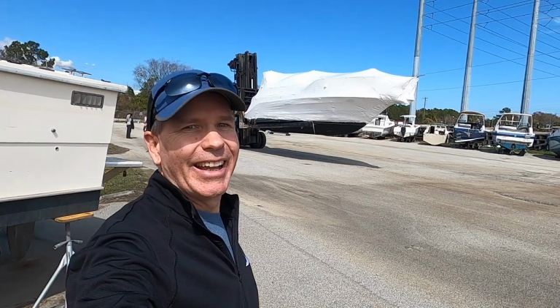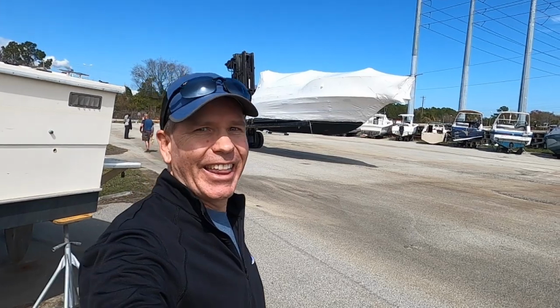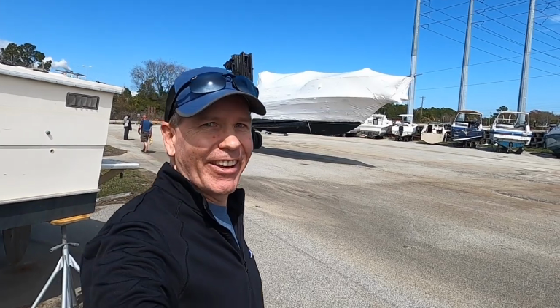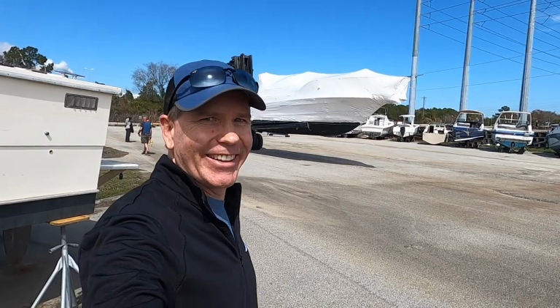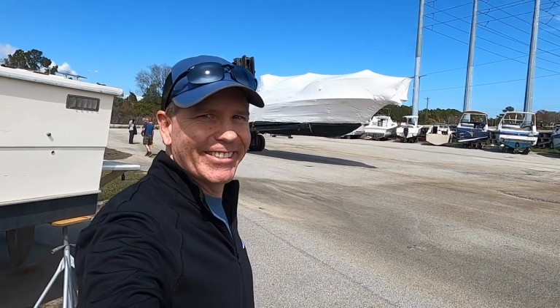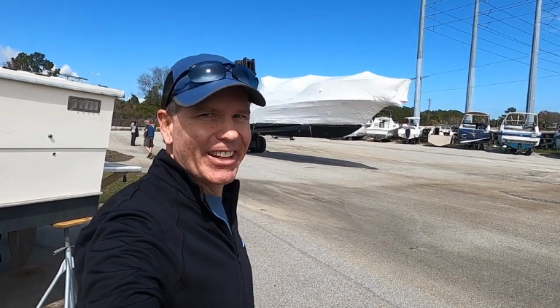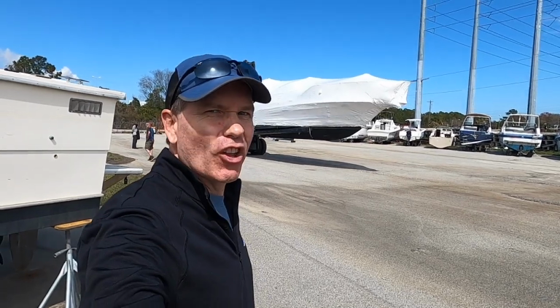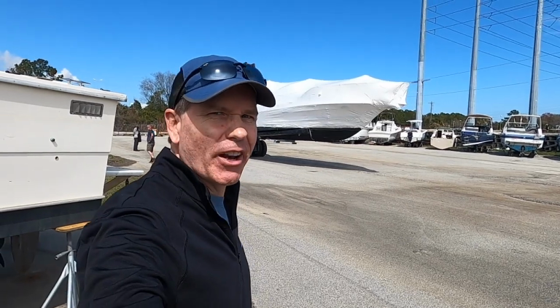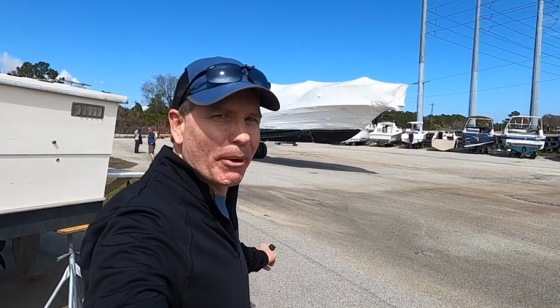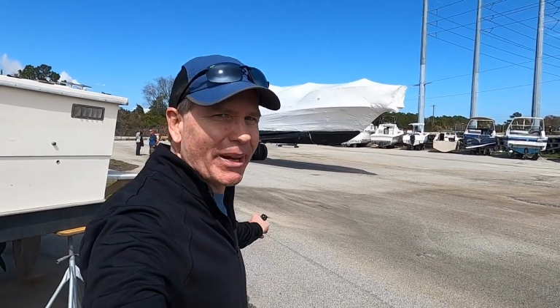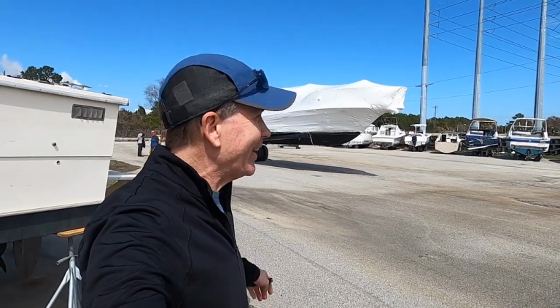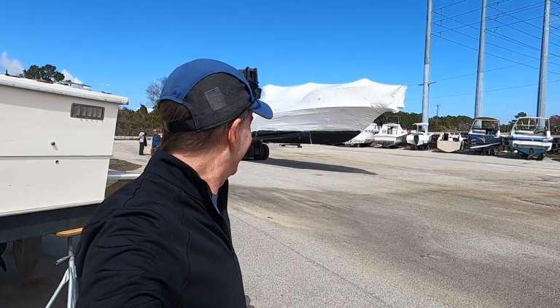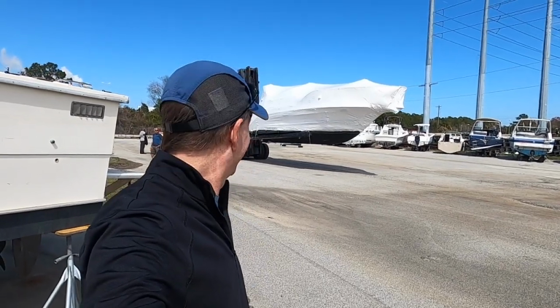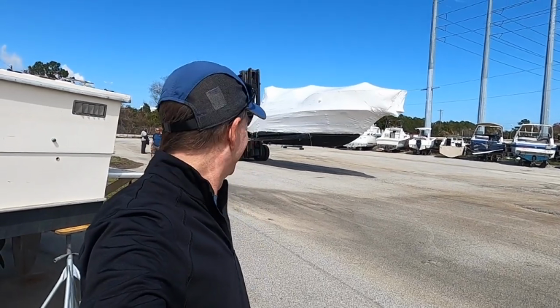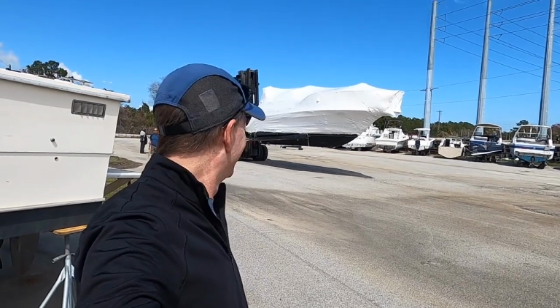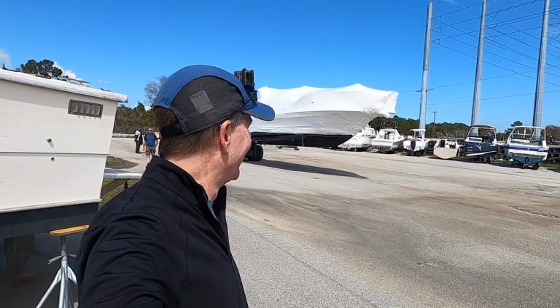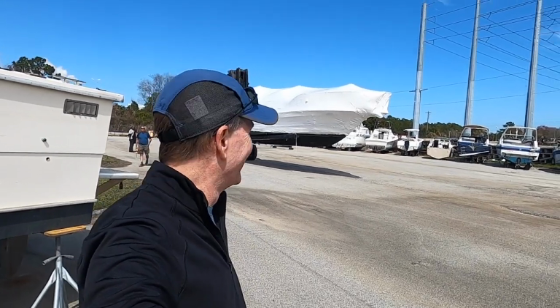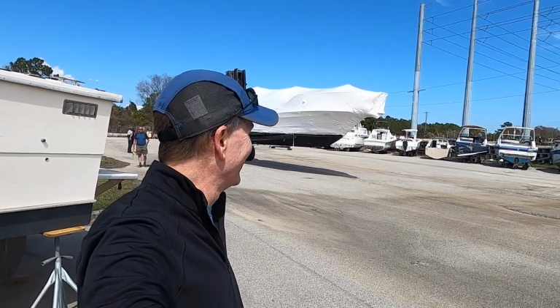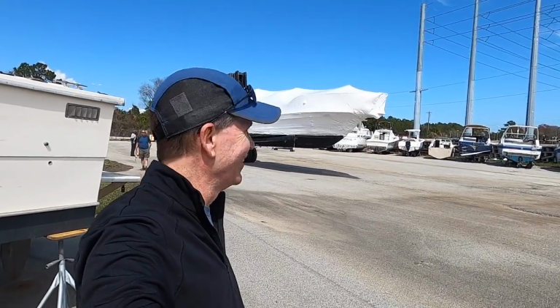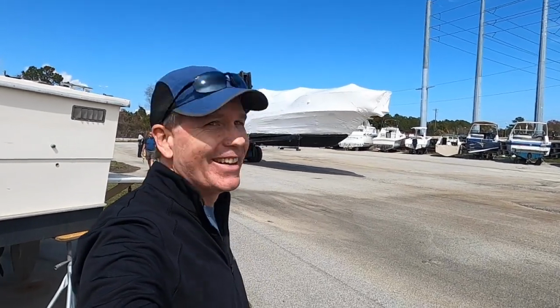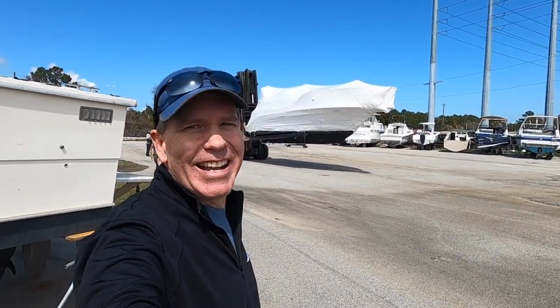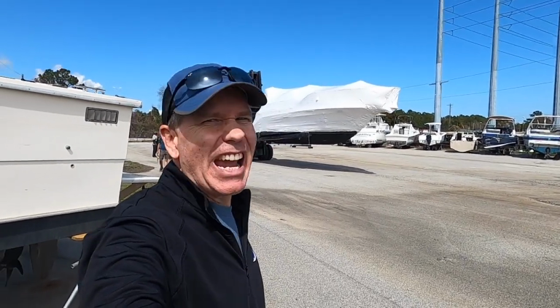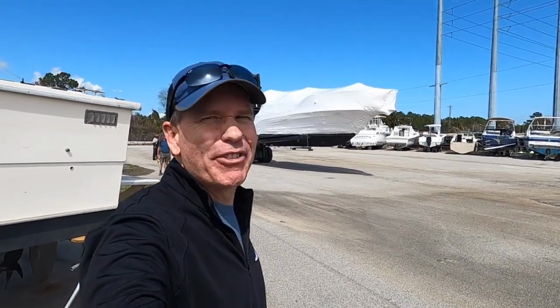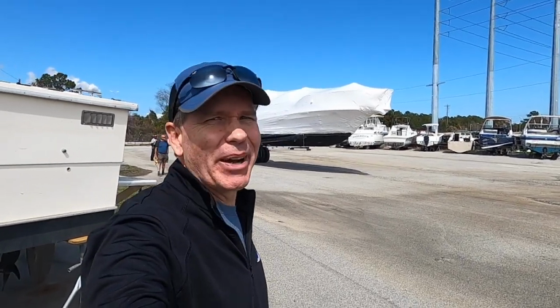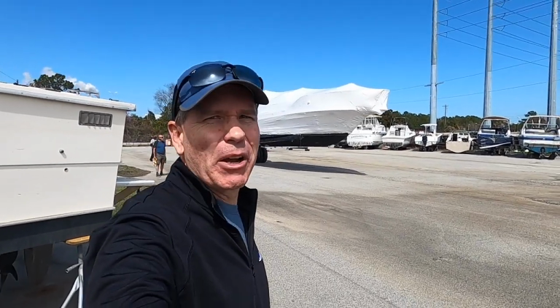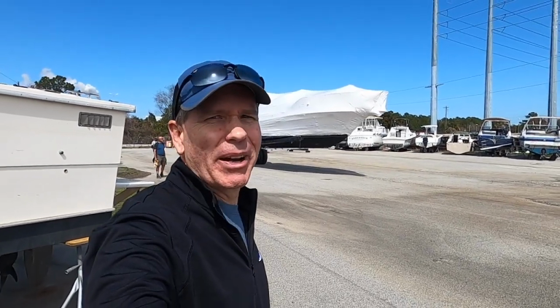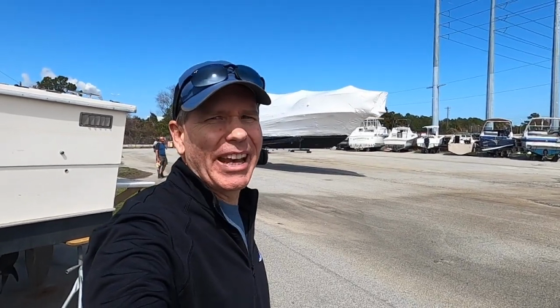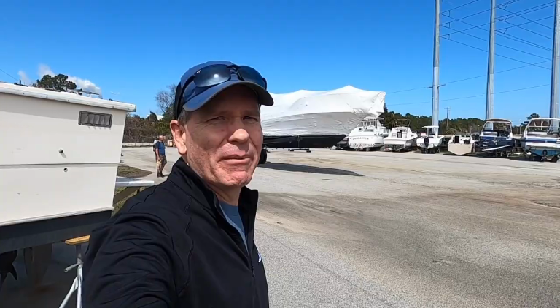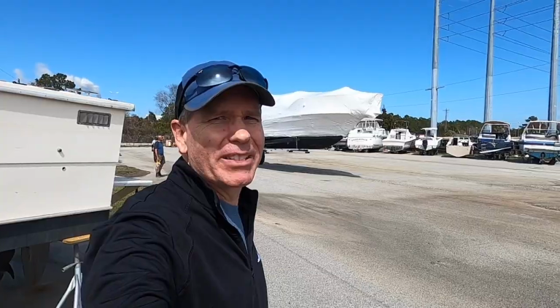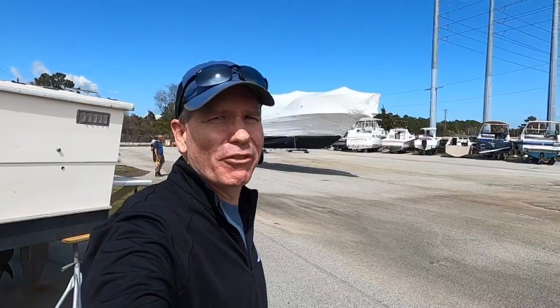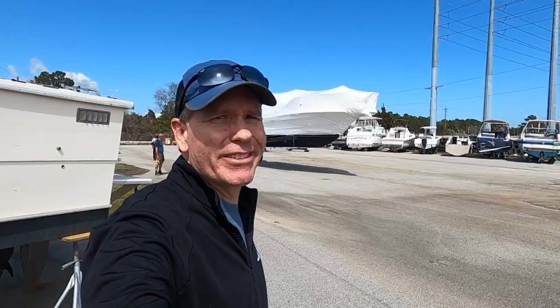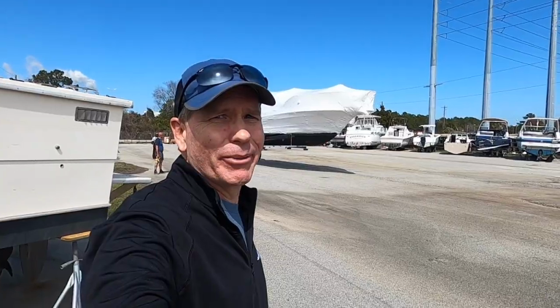There it is. I'm getting a boat ready. I have no idea what I'm getting myself into.